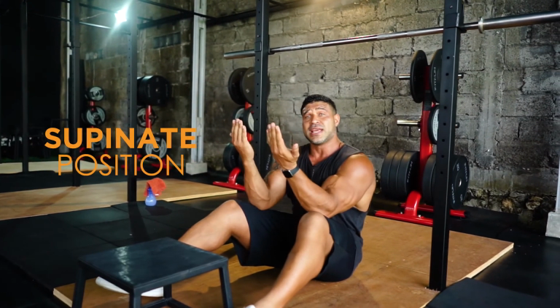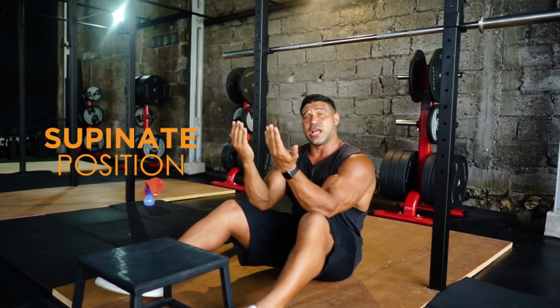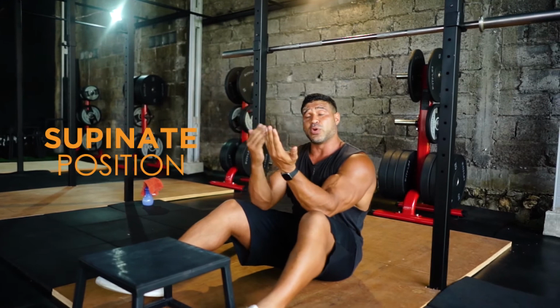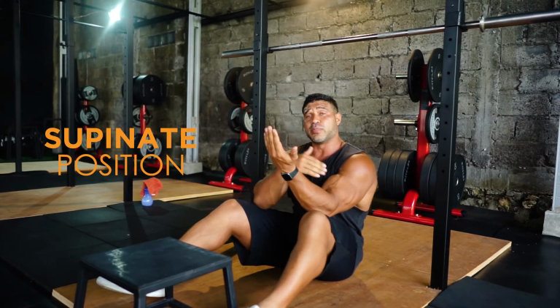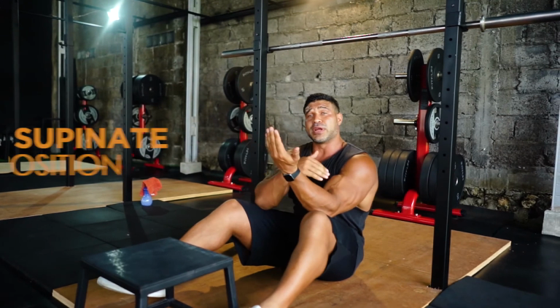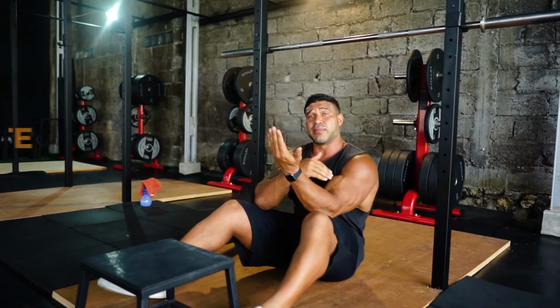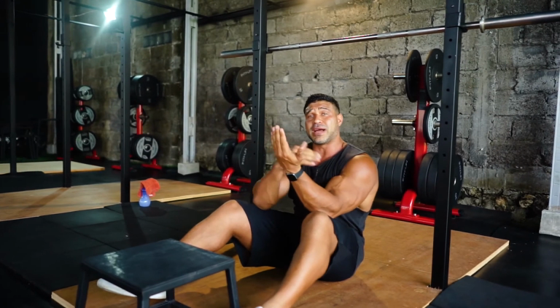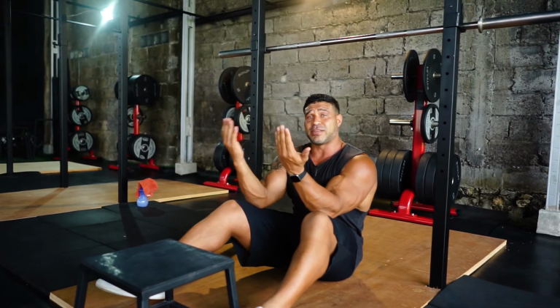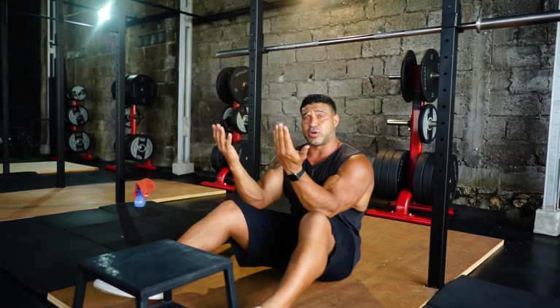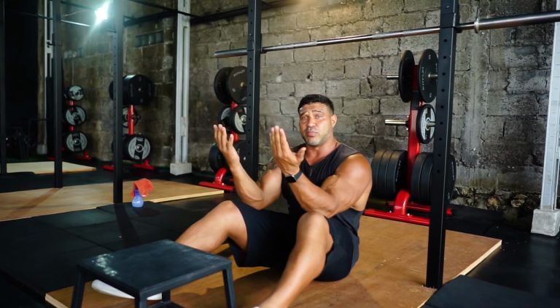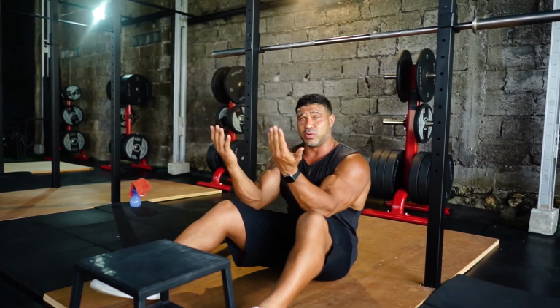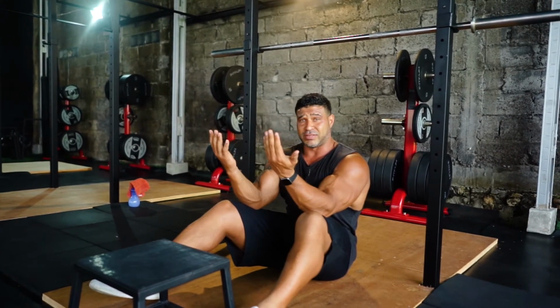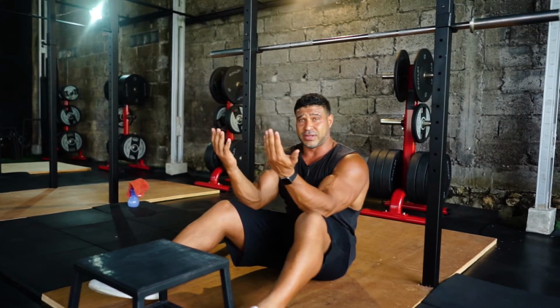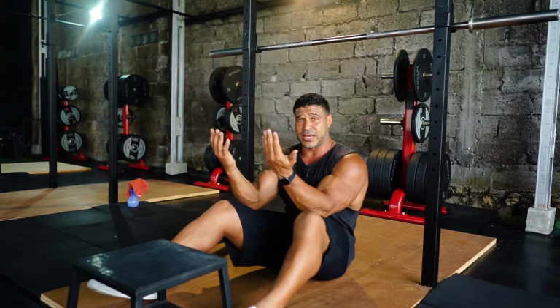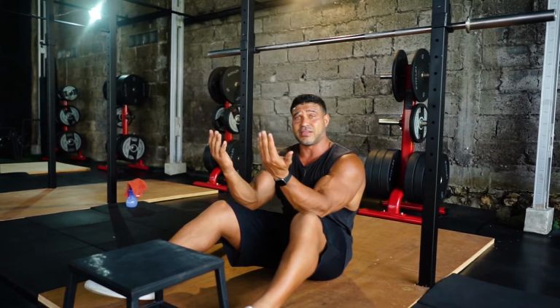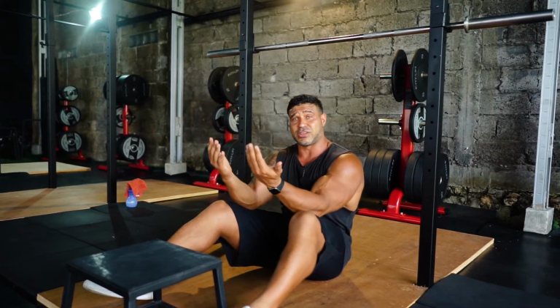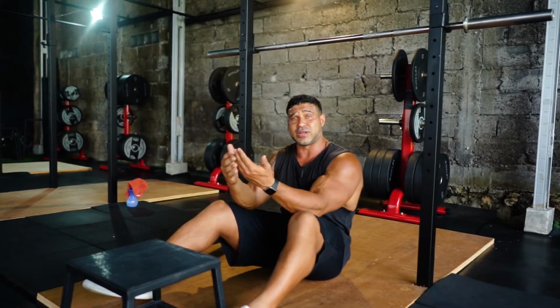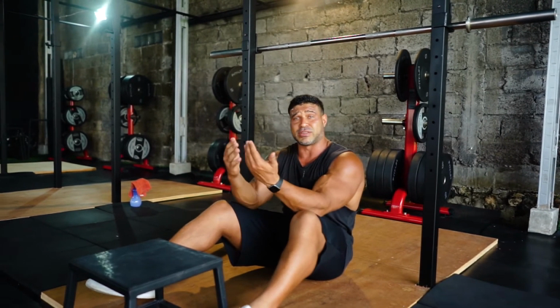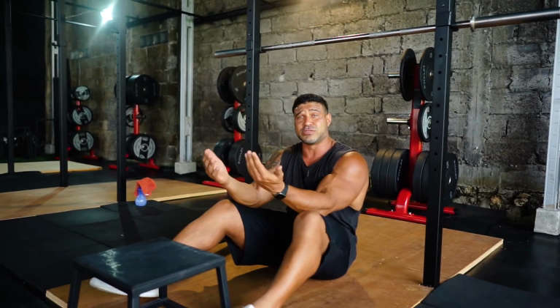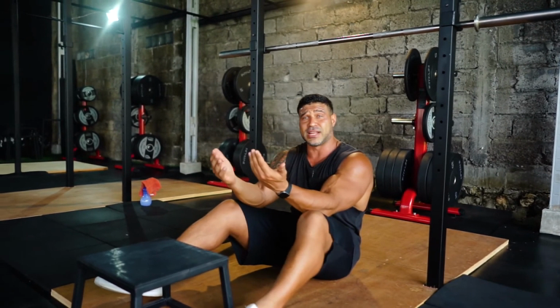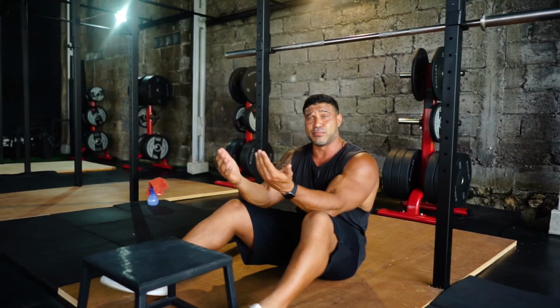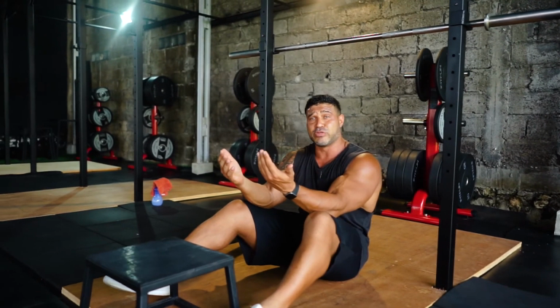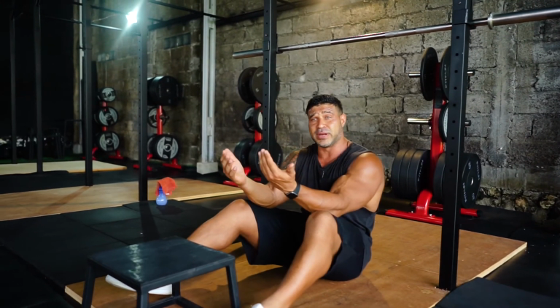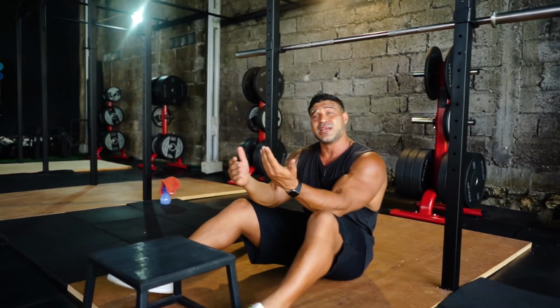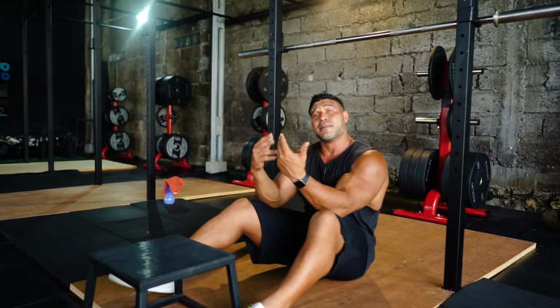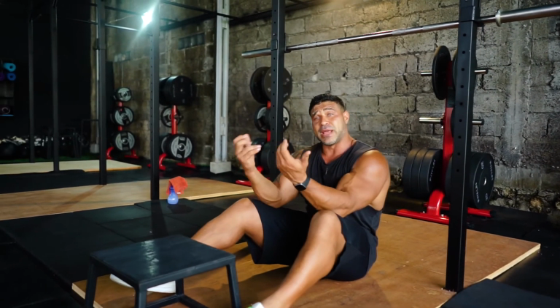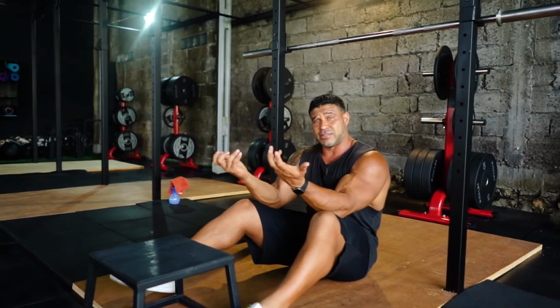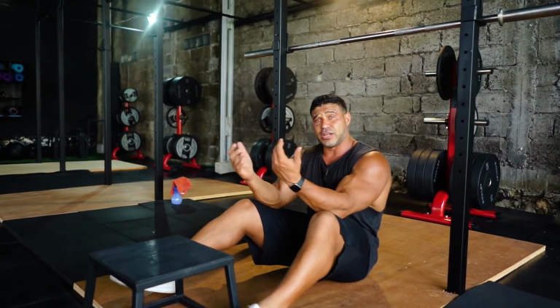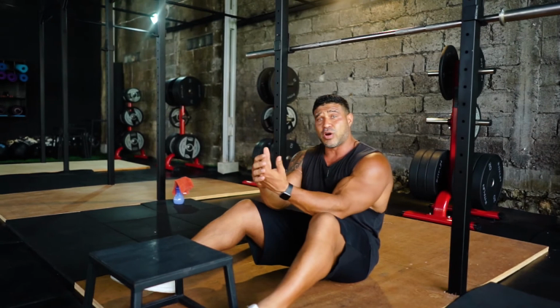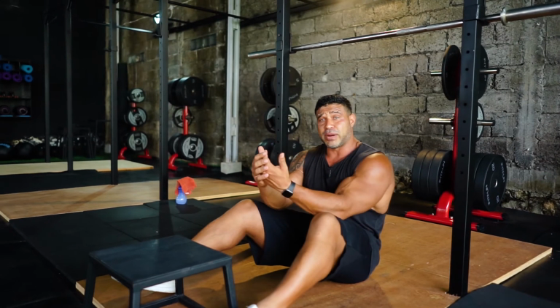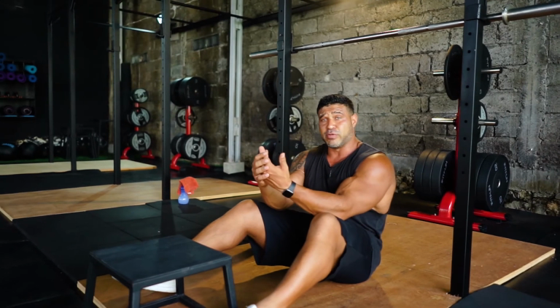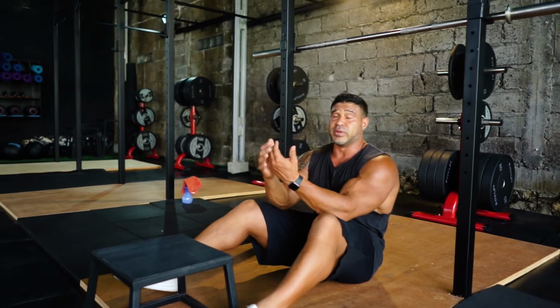With the supinated grip, we're going to bring in the bicep a lot more. That's why it's a closed kinetic movement — basically a compound movement.